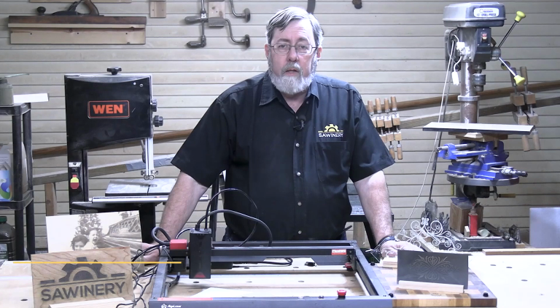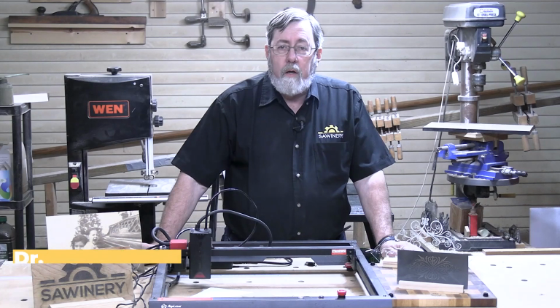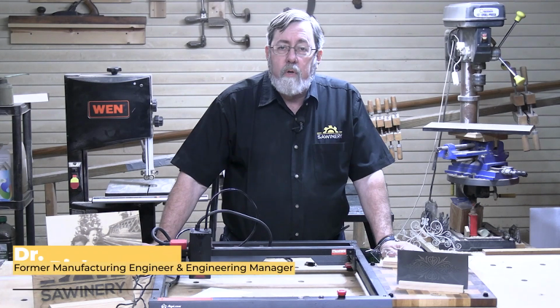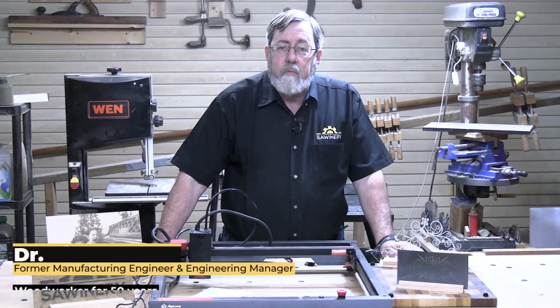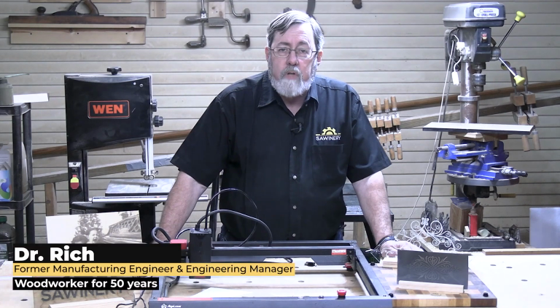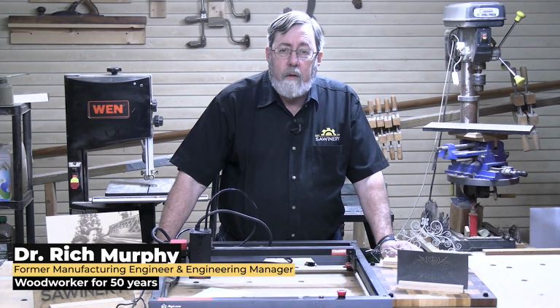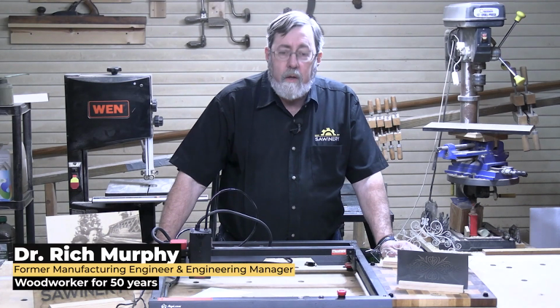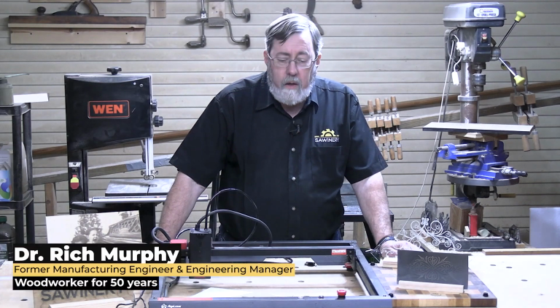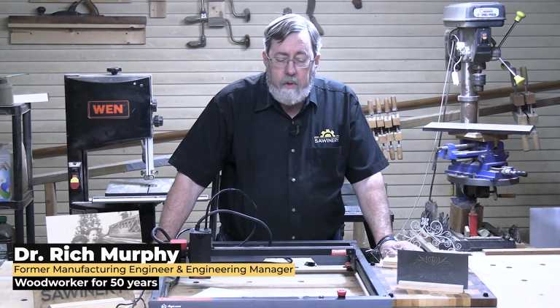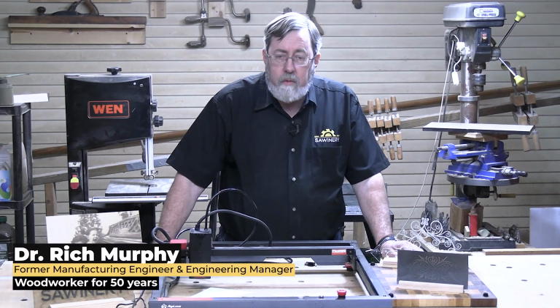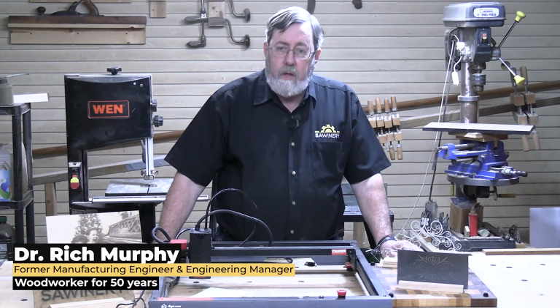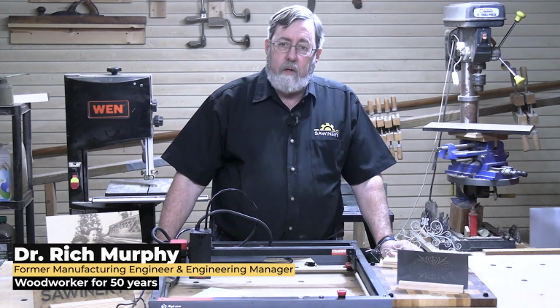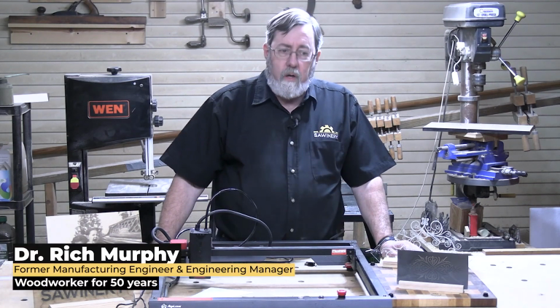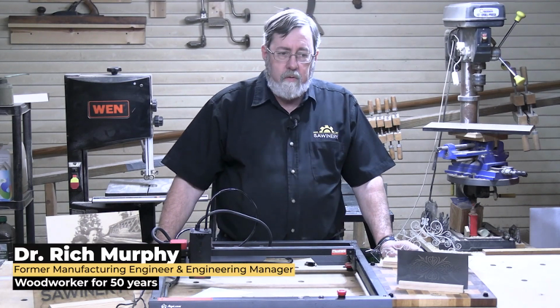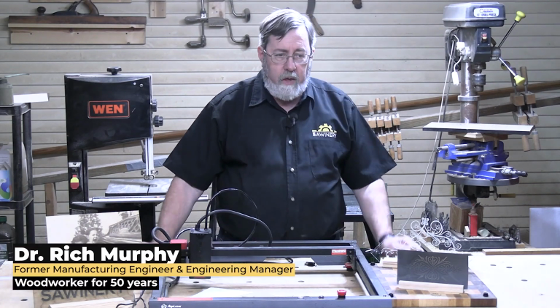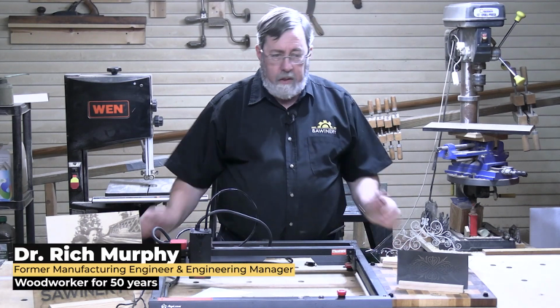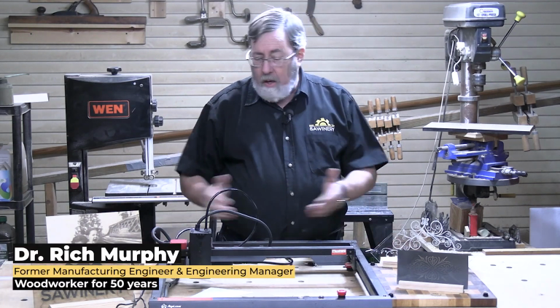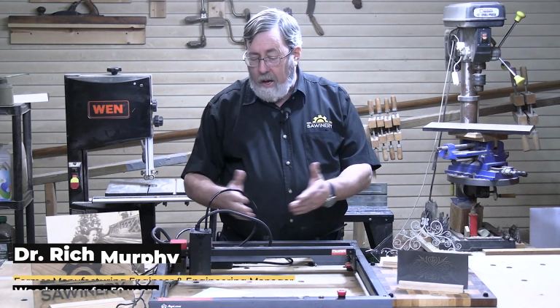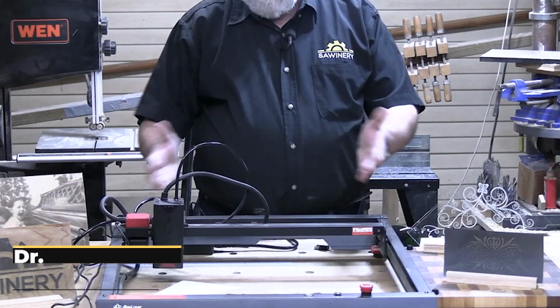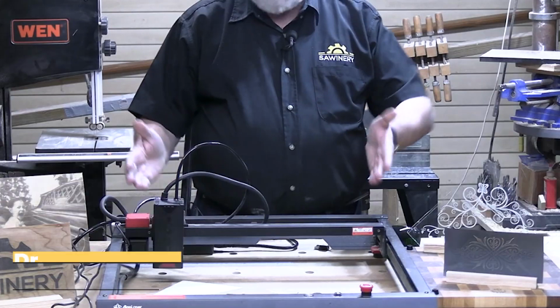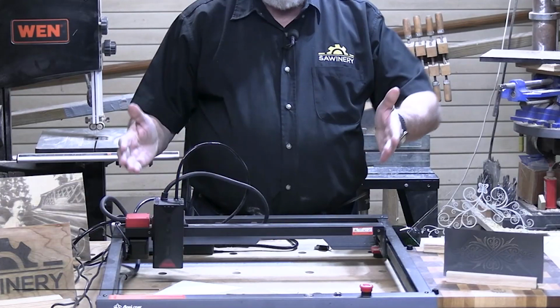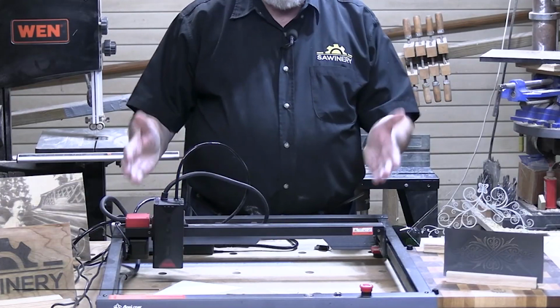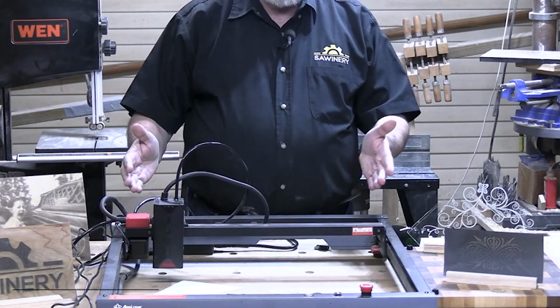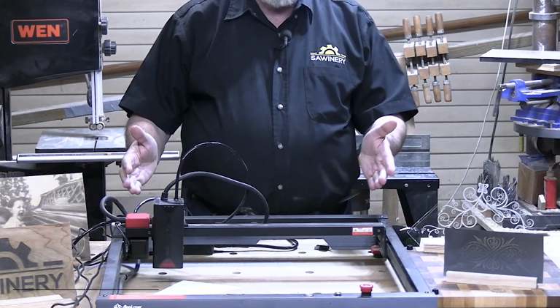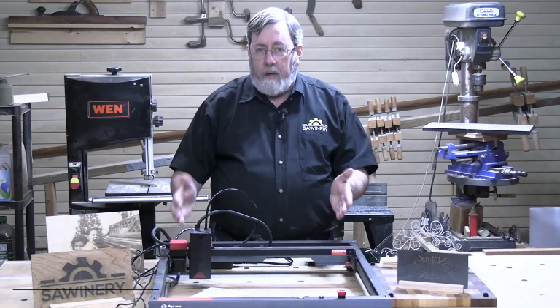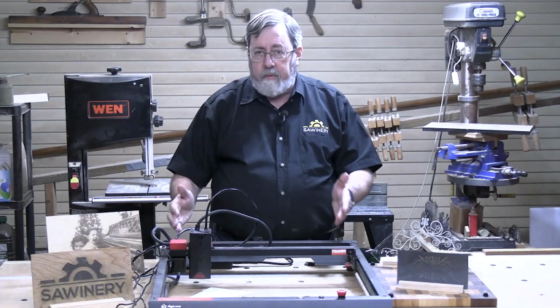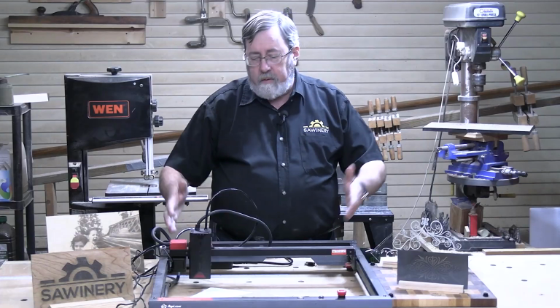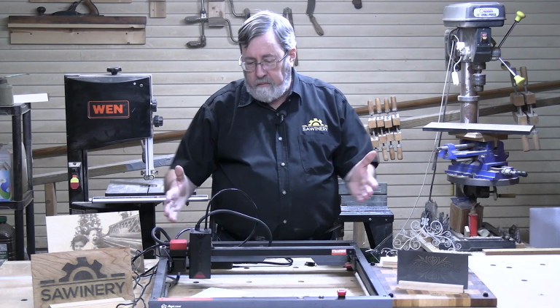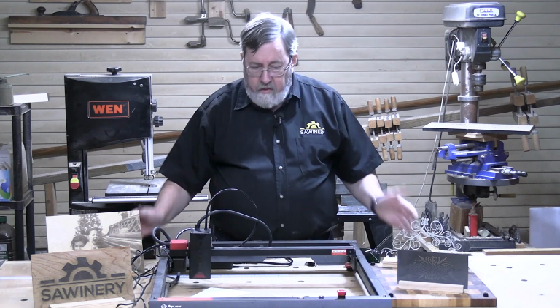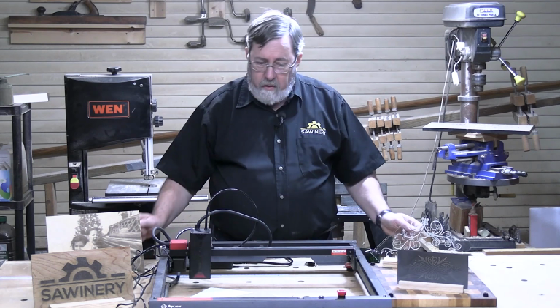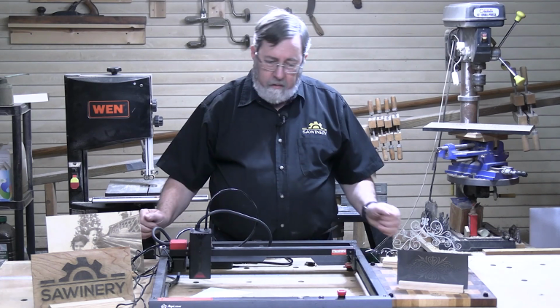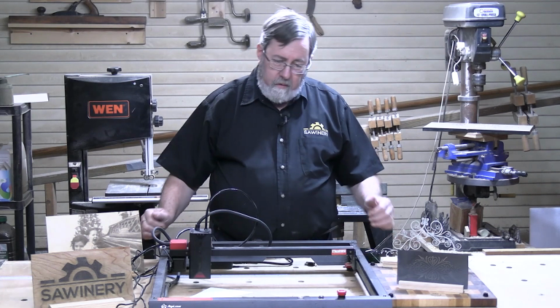Hi there, I'm Rich from Solonary and I'm here today to talk to you about the Algo Laser Alpha Laser Engraver.